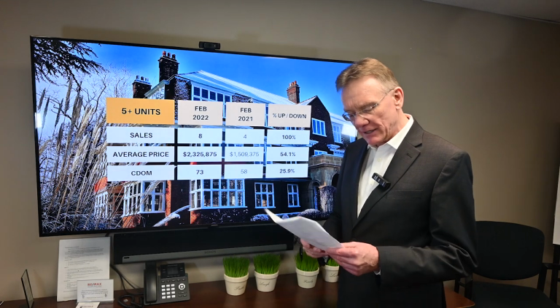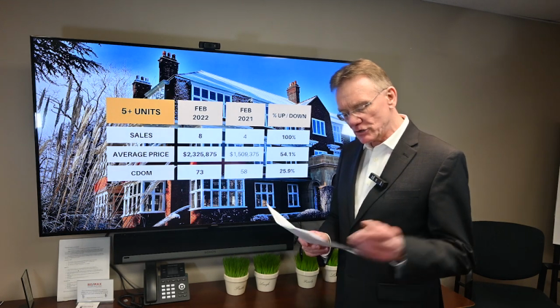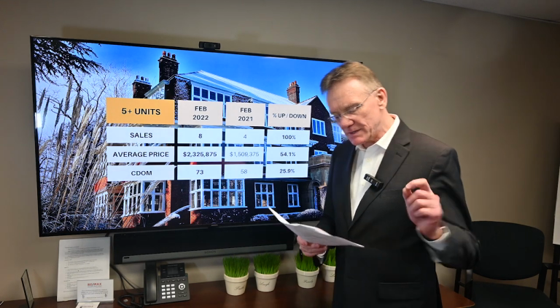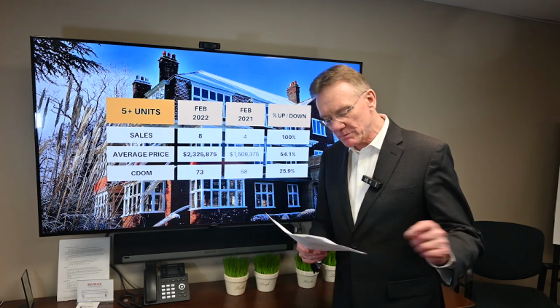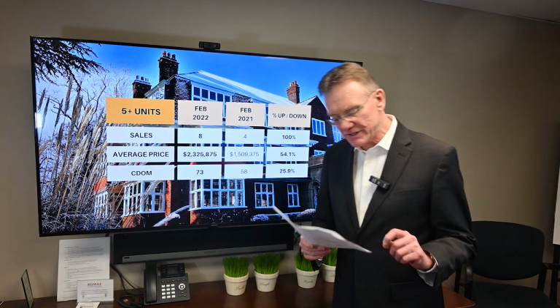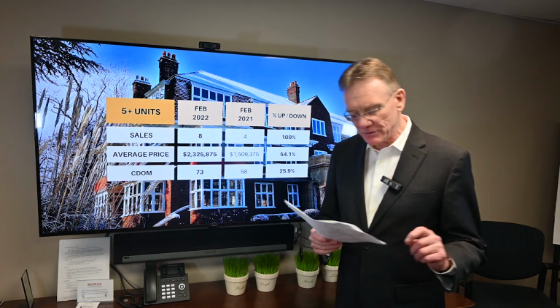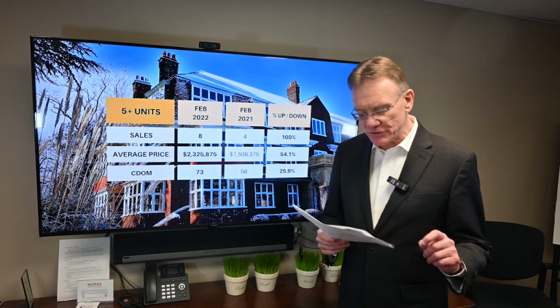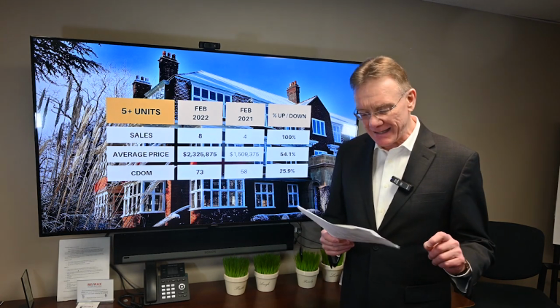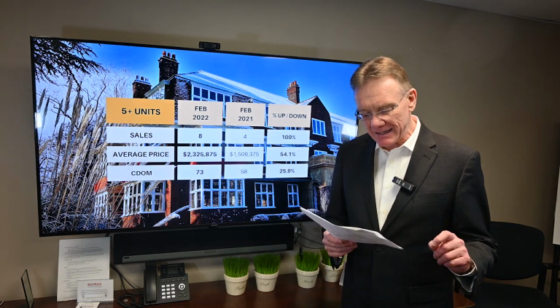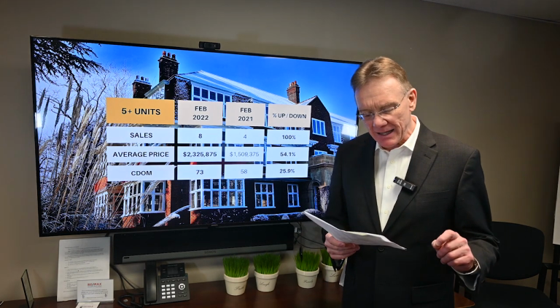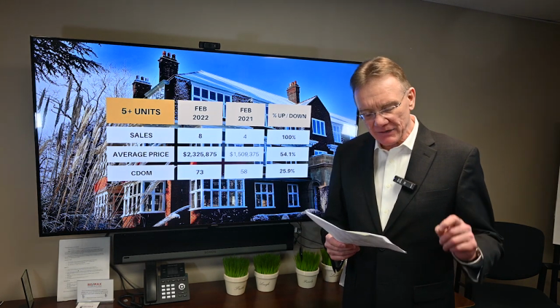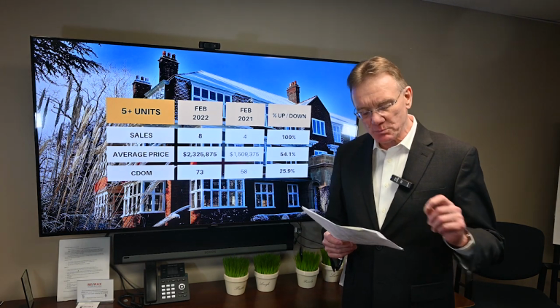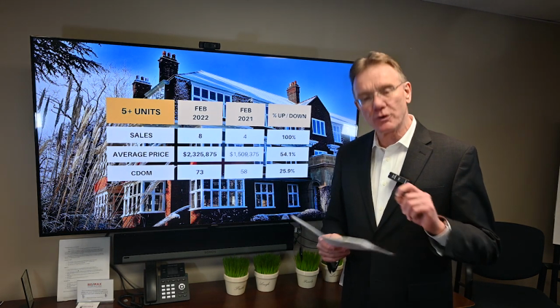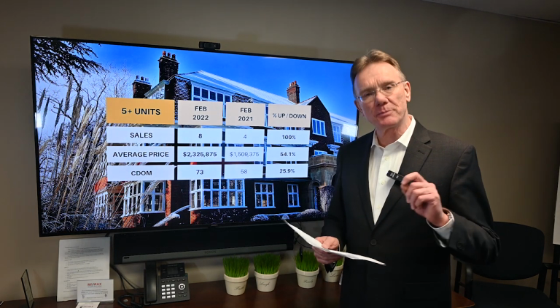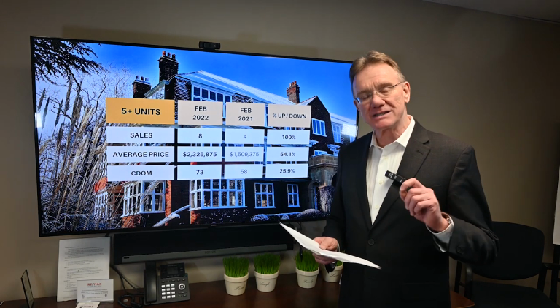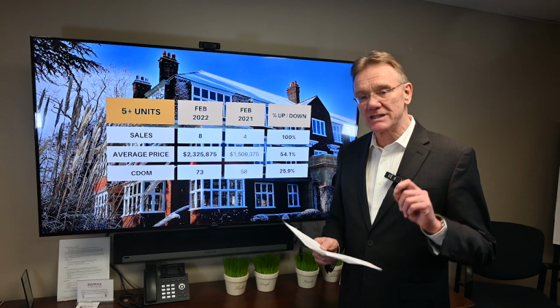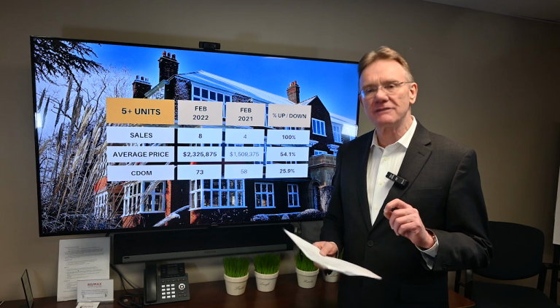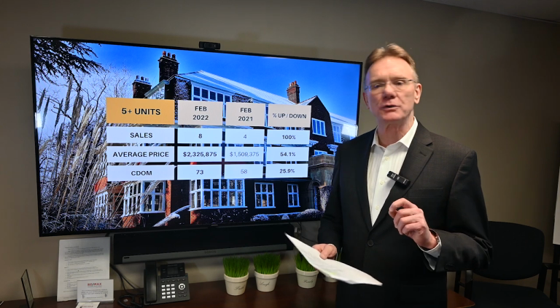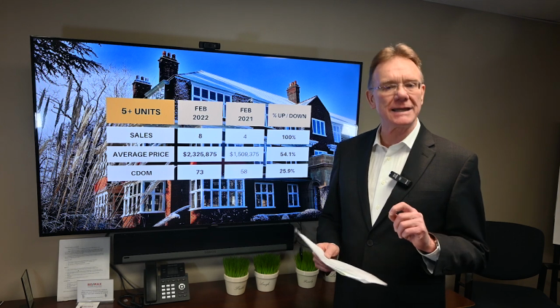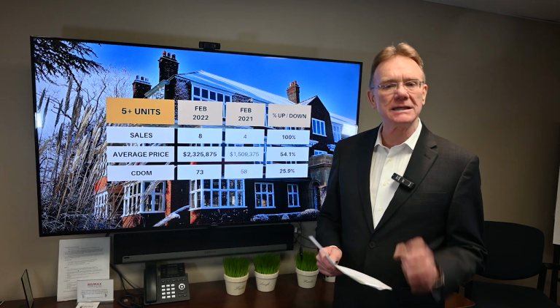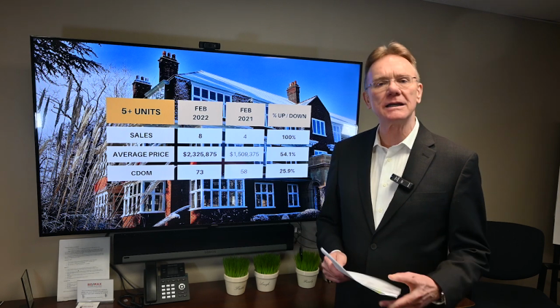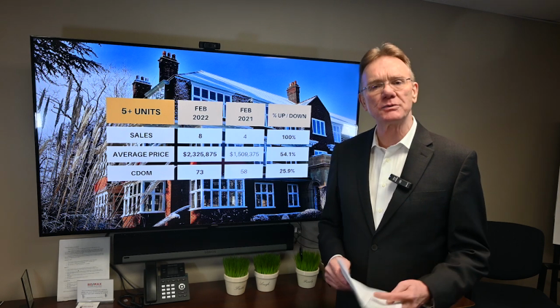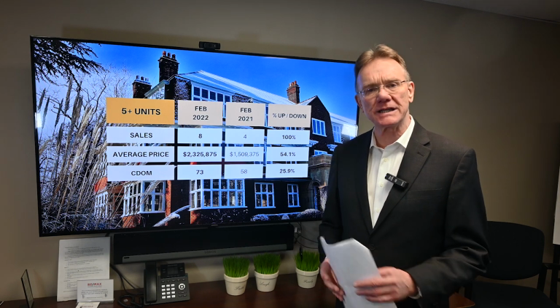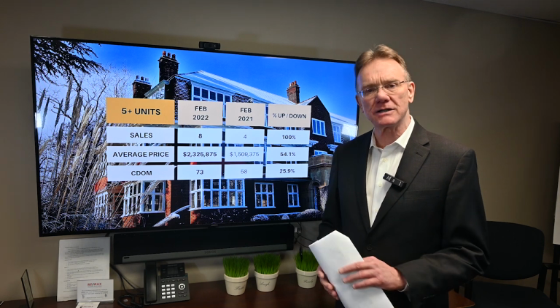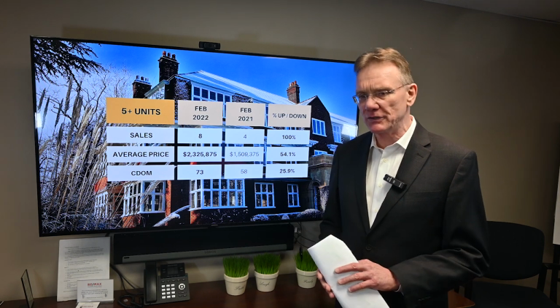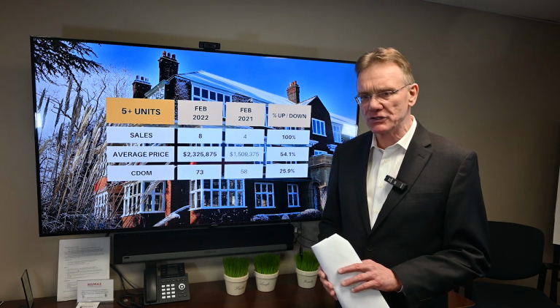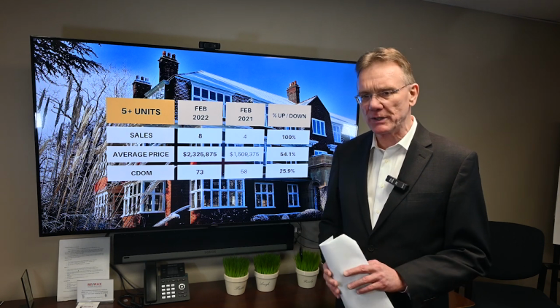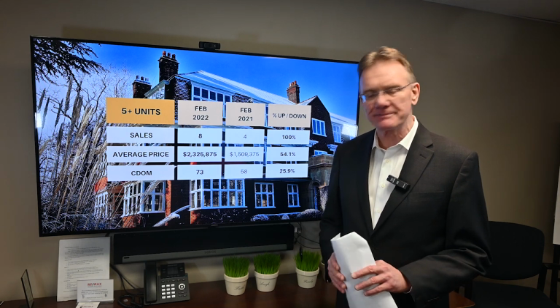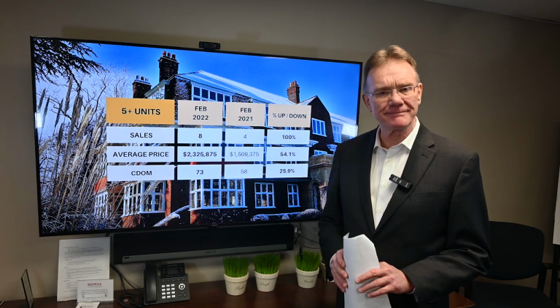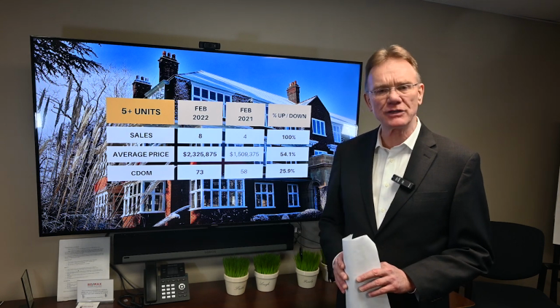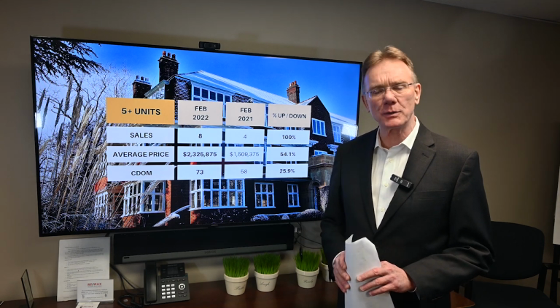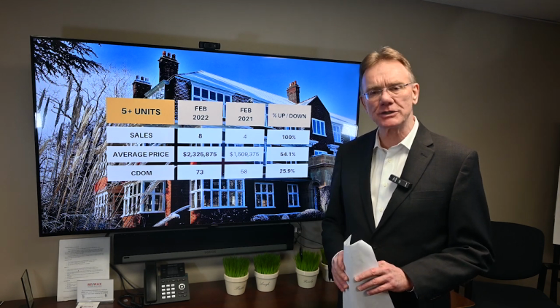In terms of how much sellers are getting, these properties are selling for 99% of their list price. Thank you for watching.